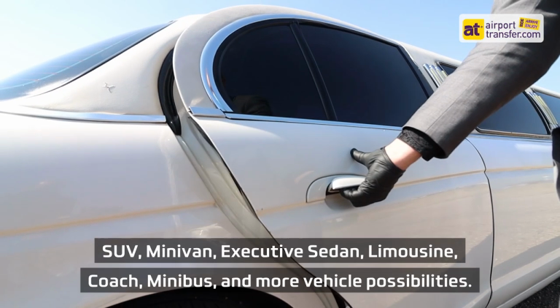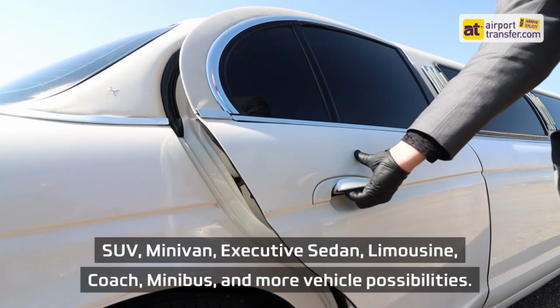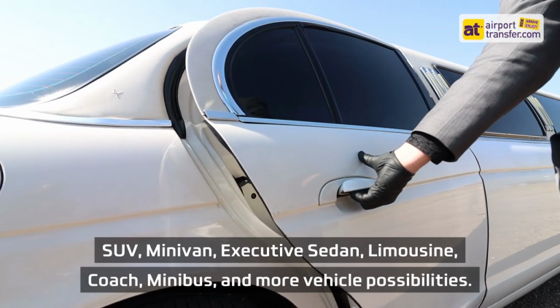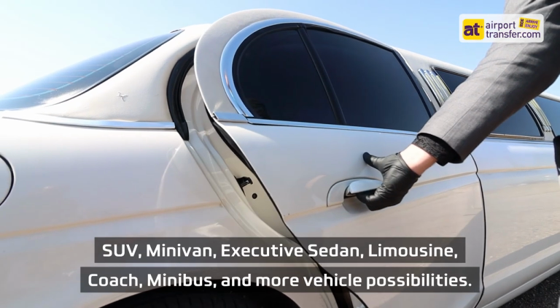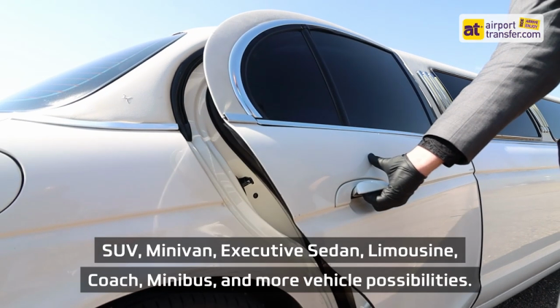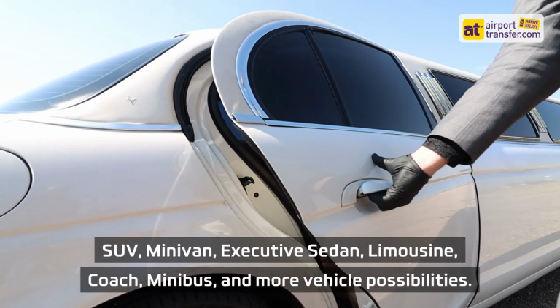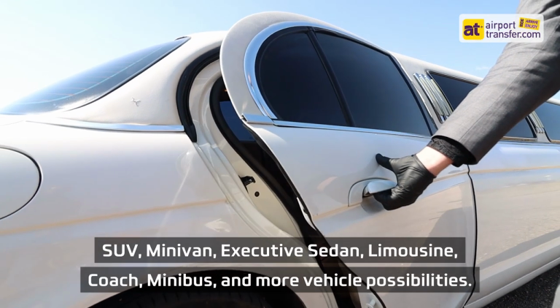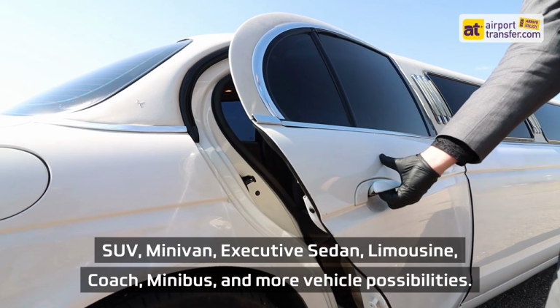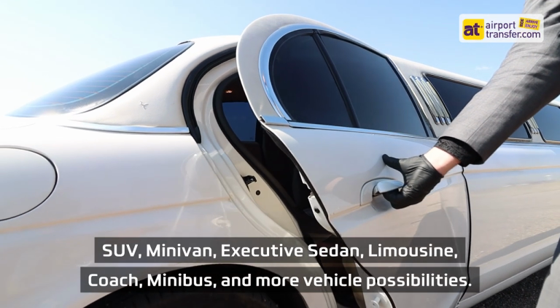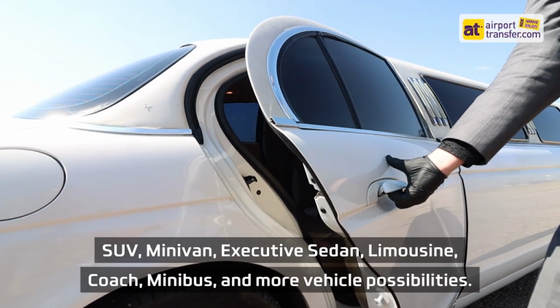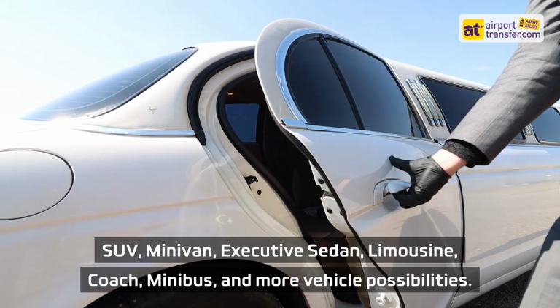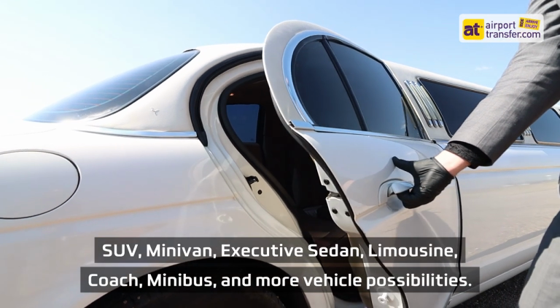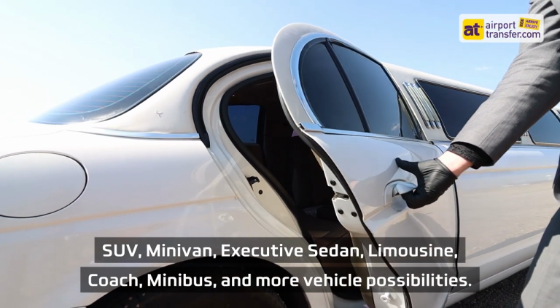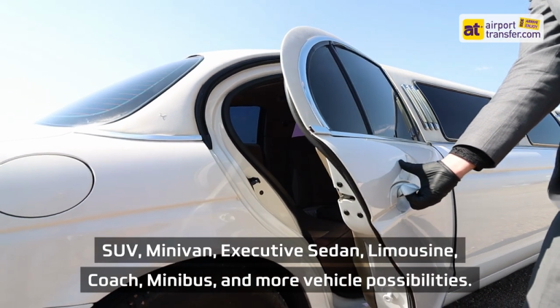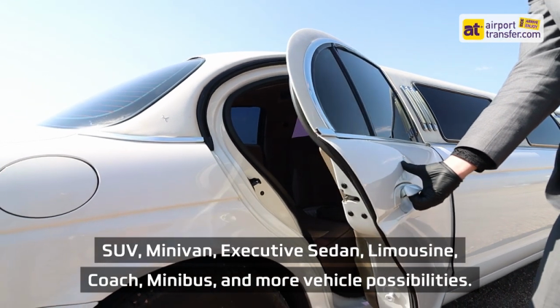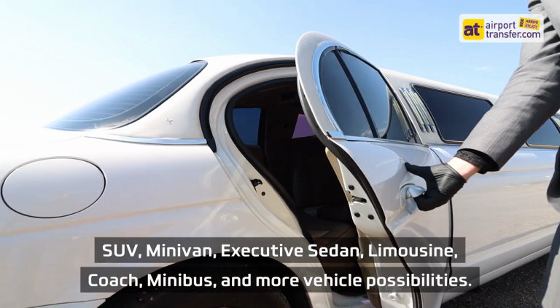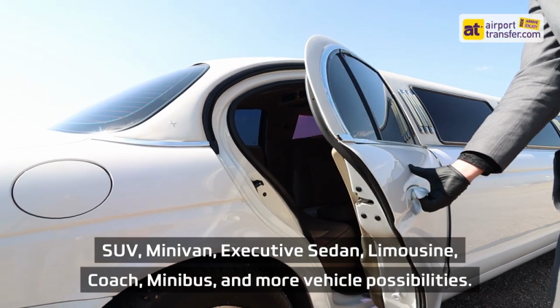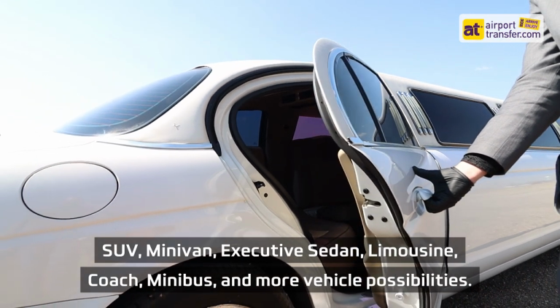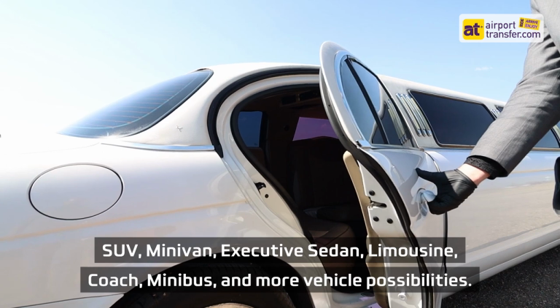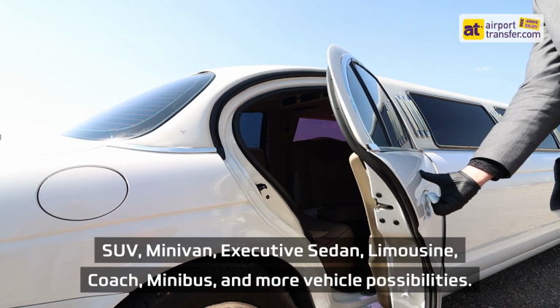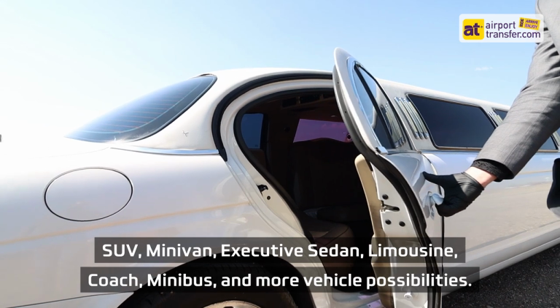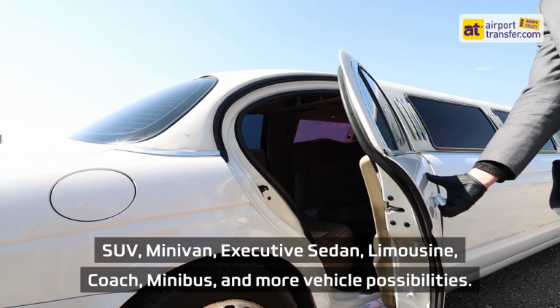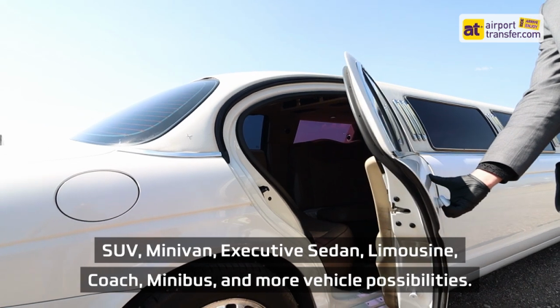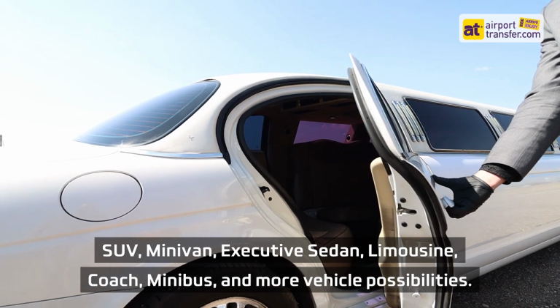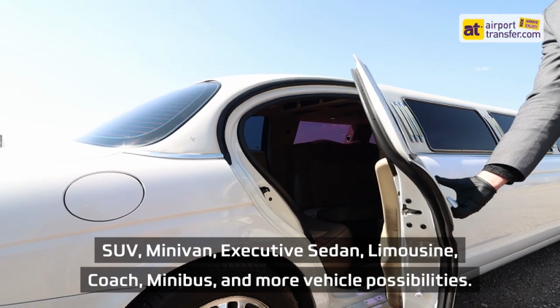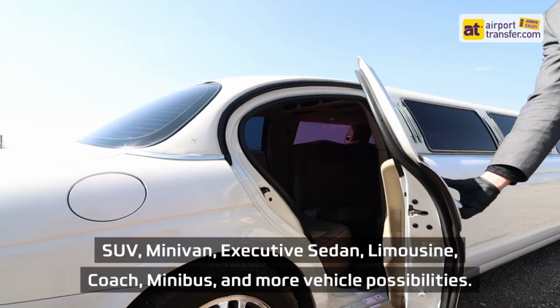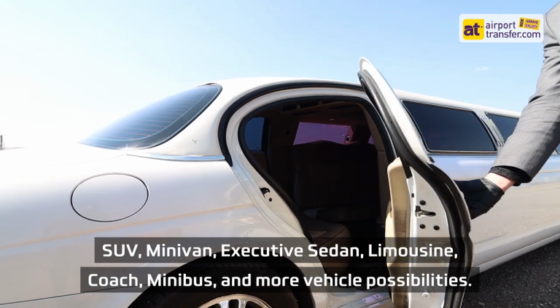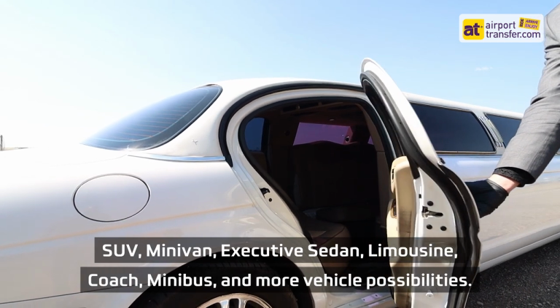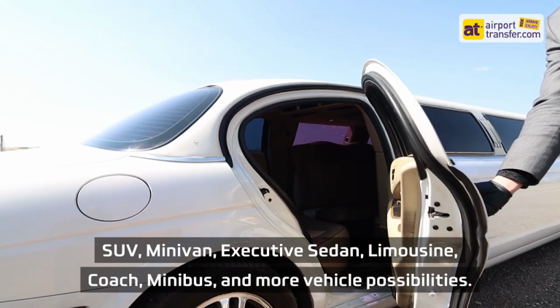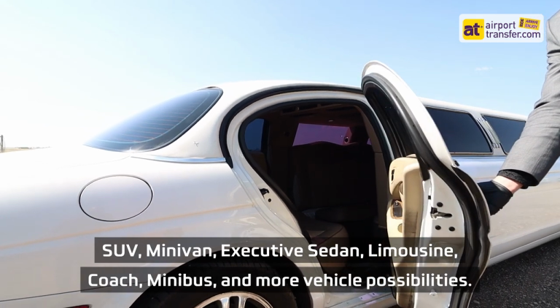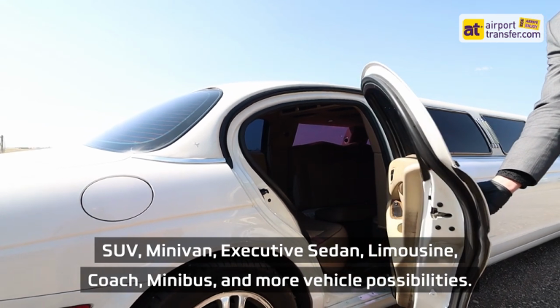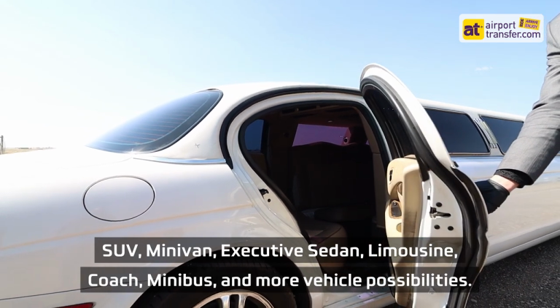Vehicle options include SUV, minivan, executive sedan, limousine, coach, minibus, and more vehicle possibilities.